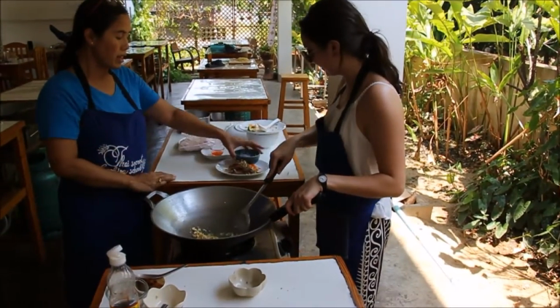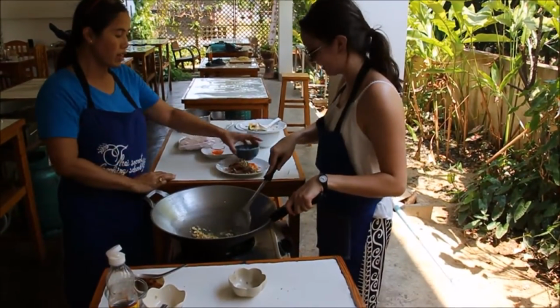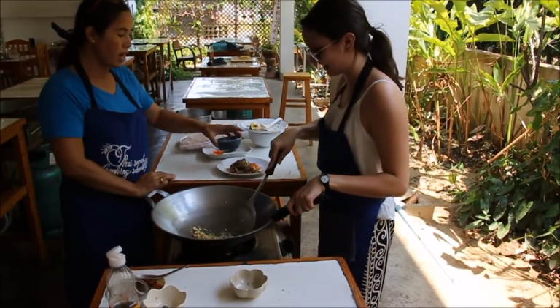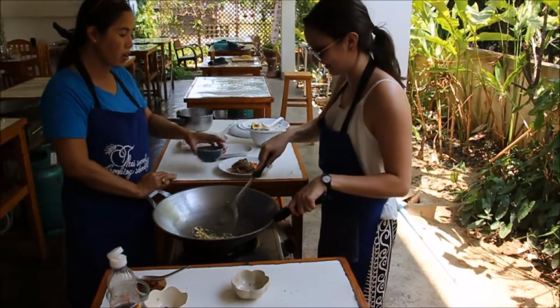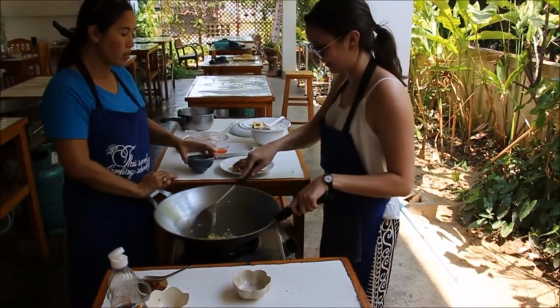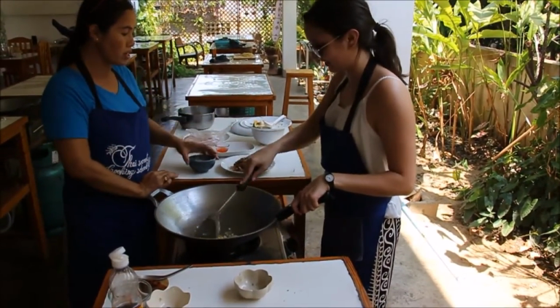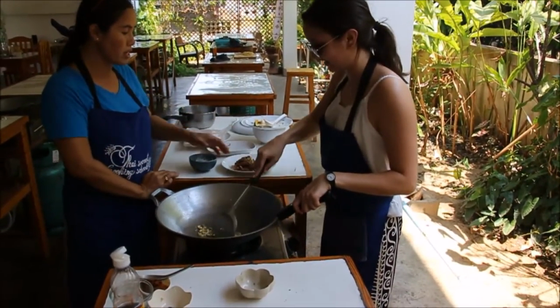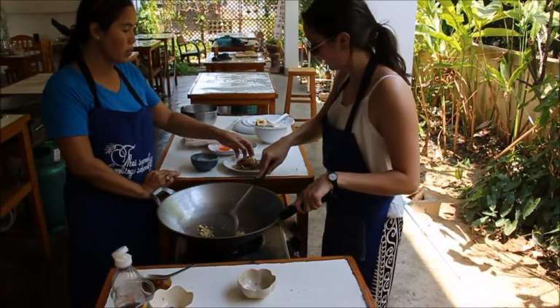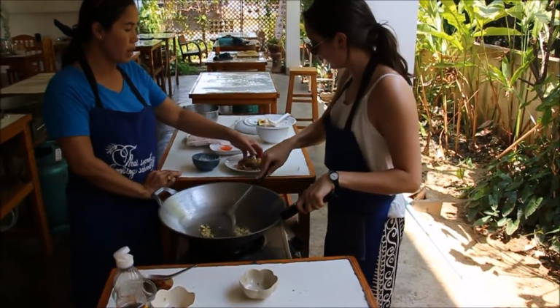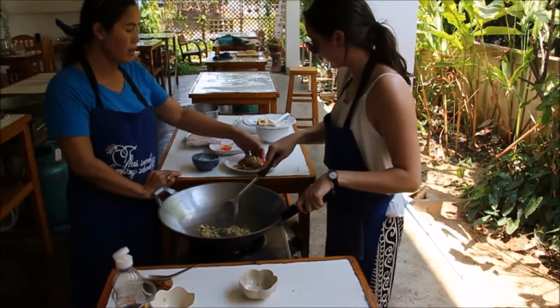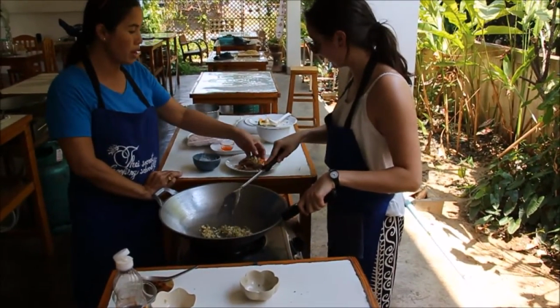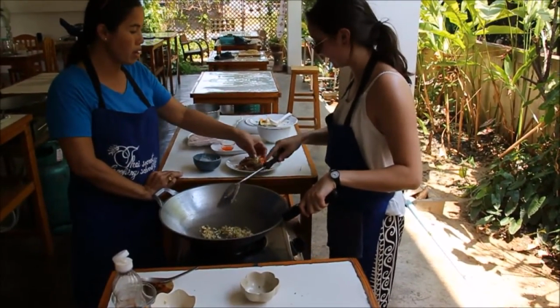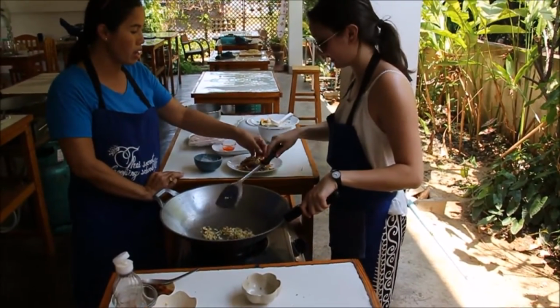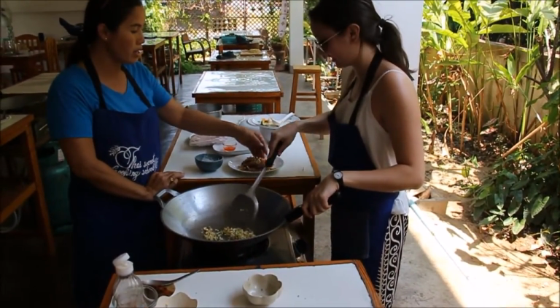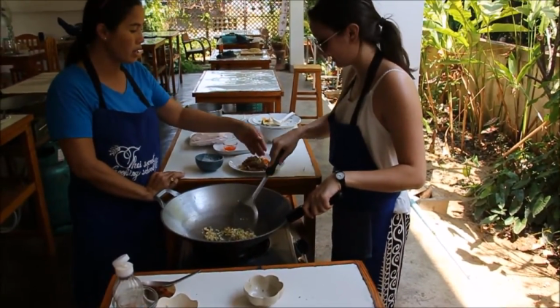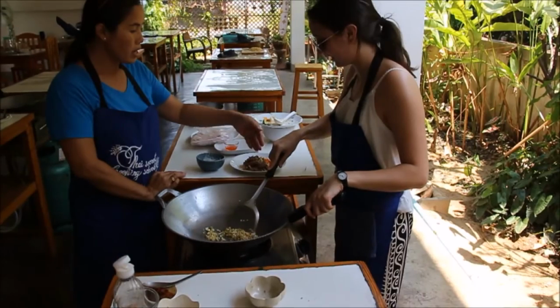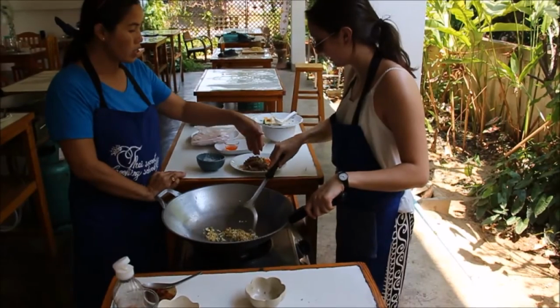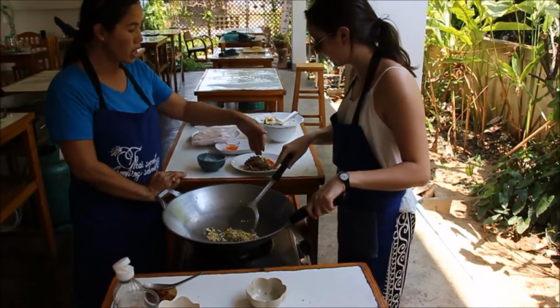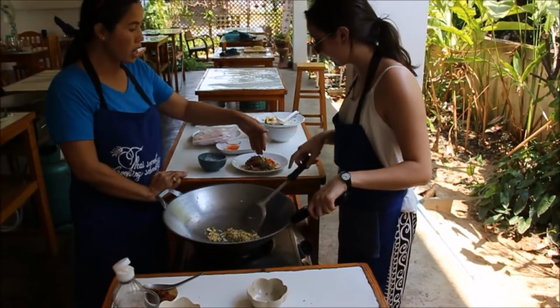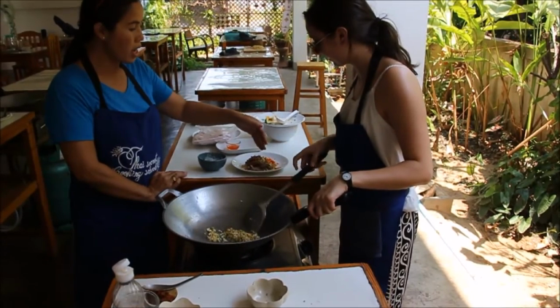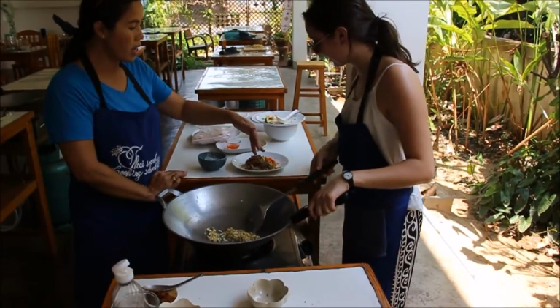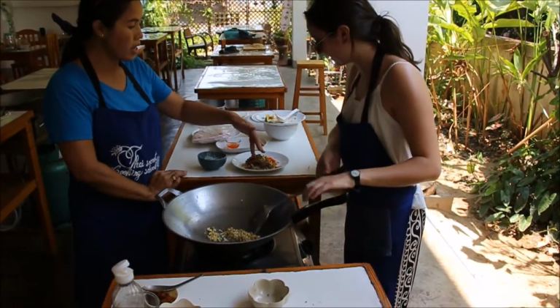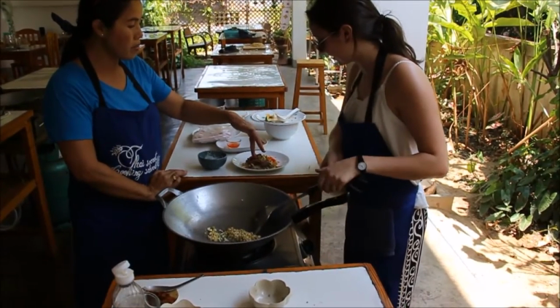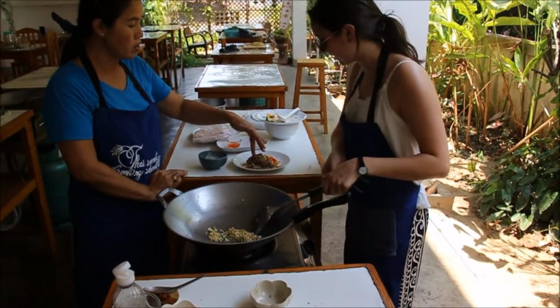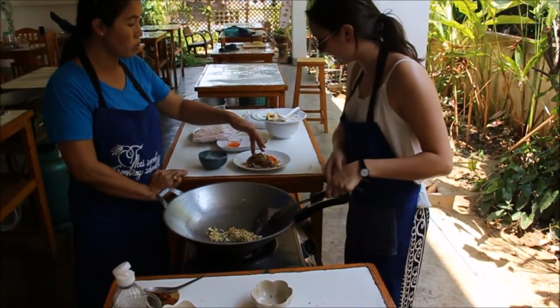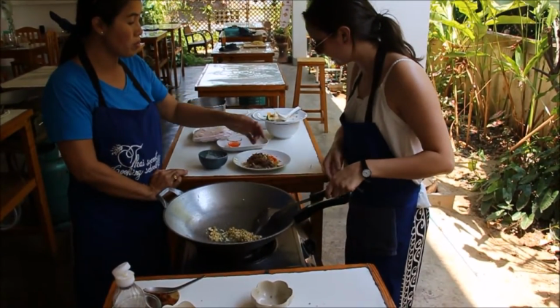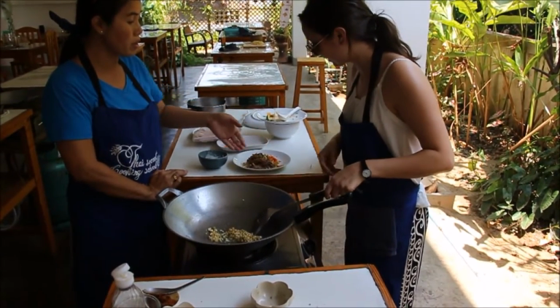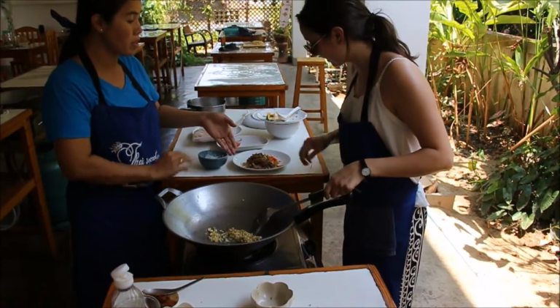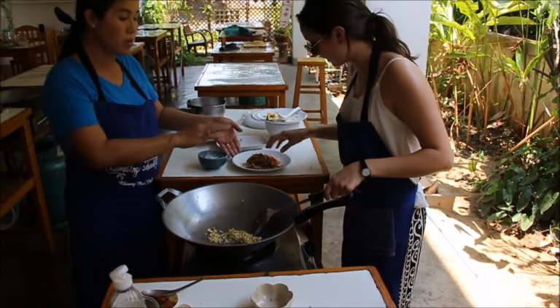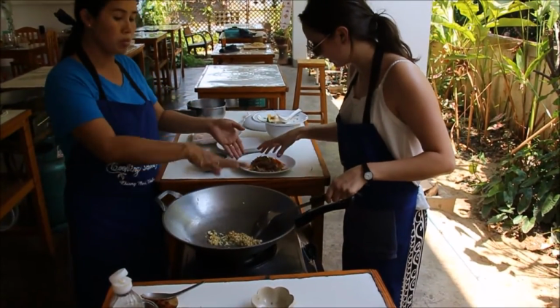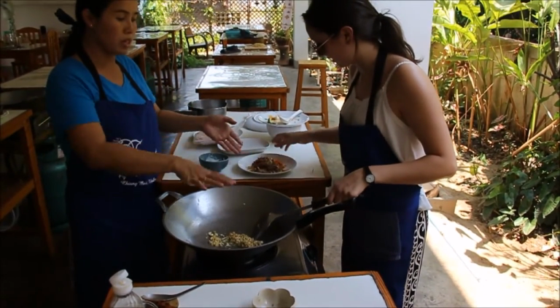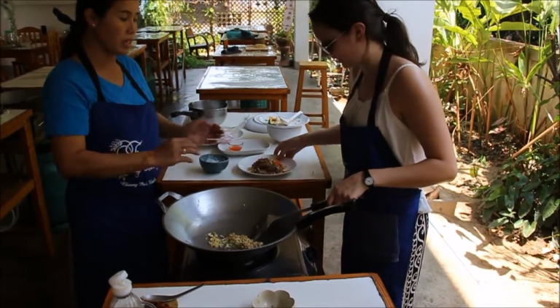Now you add all the veggies your way: carrots, chai, ear mushroom, bean sprouts. Put them in.